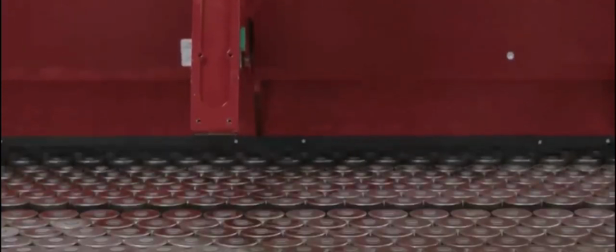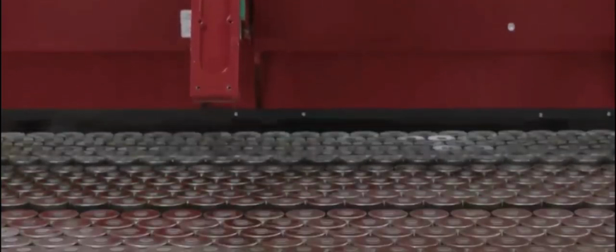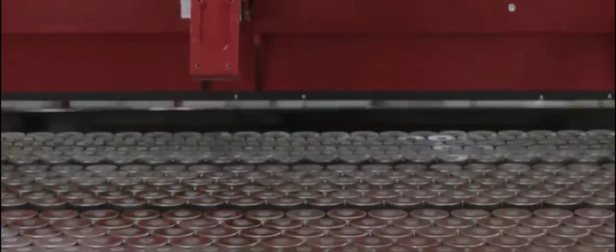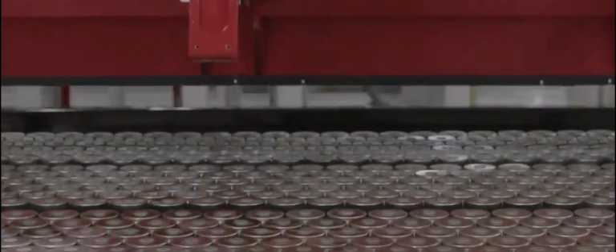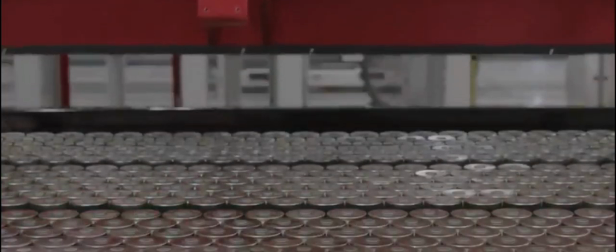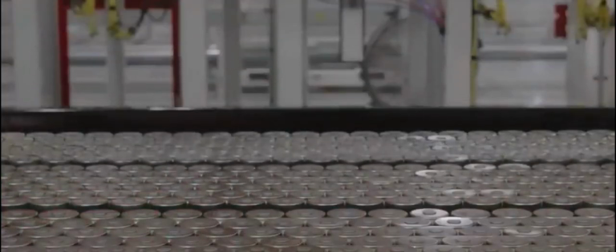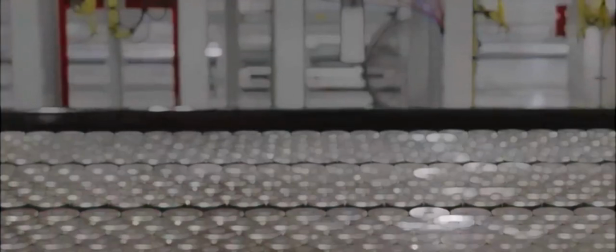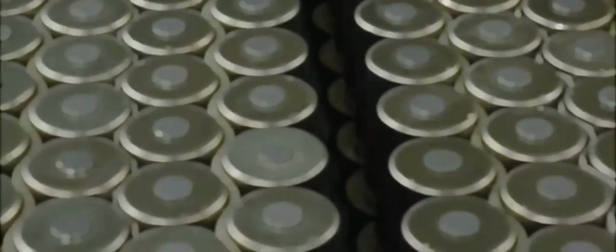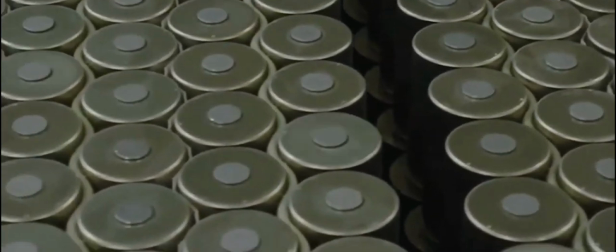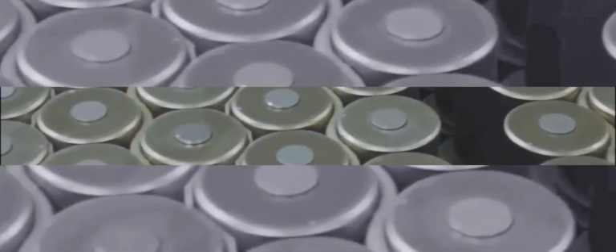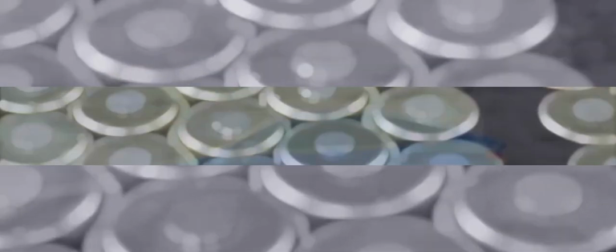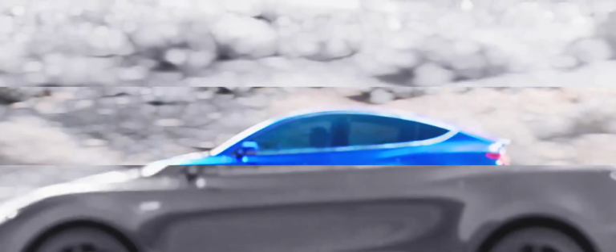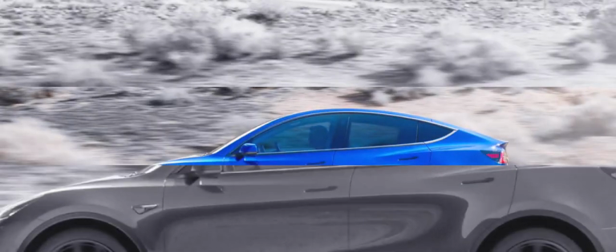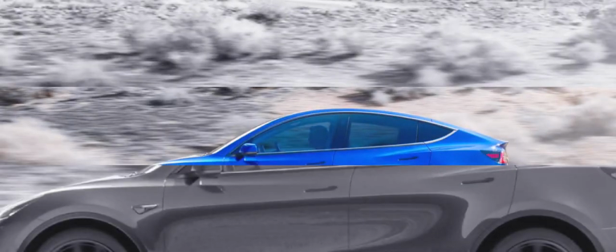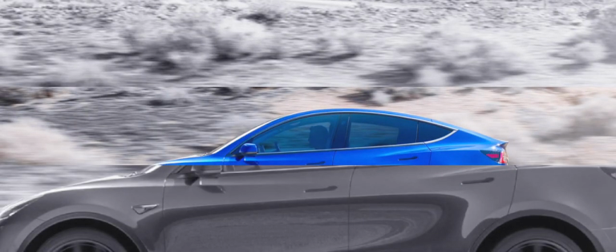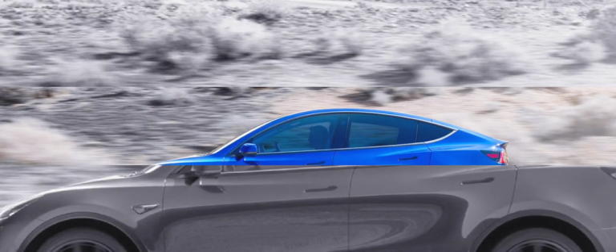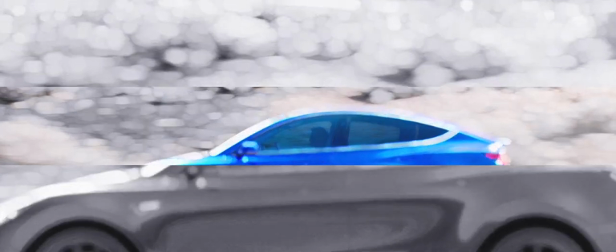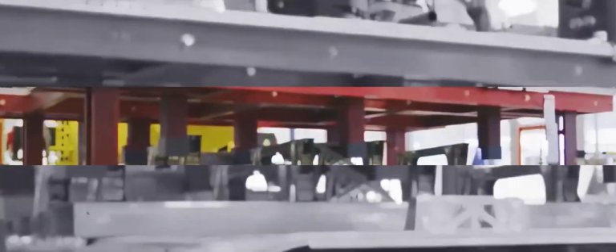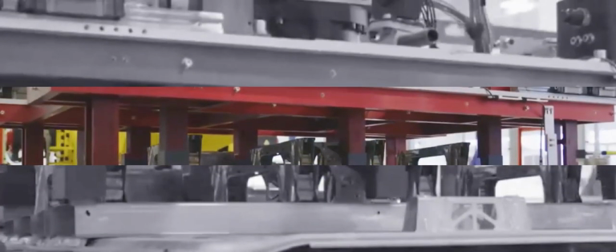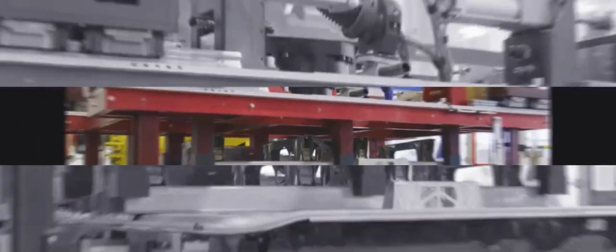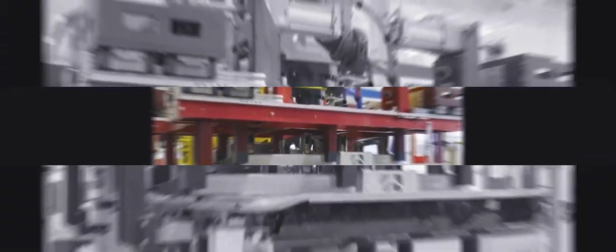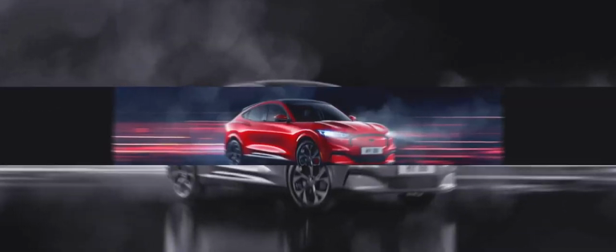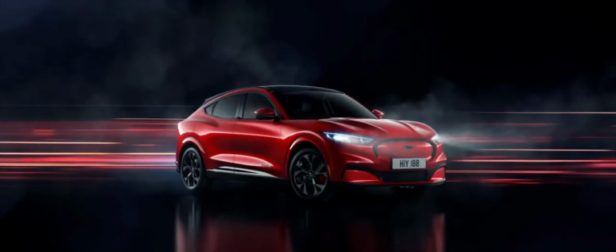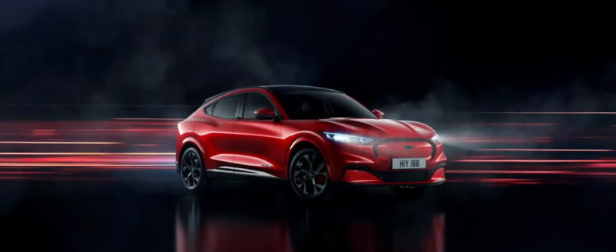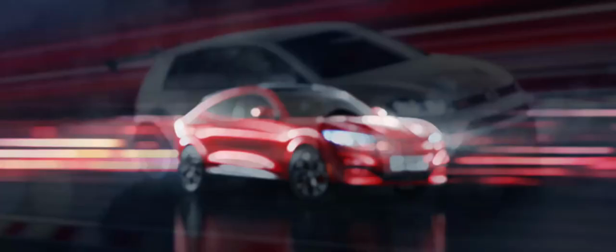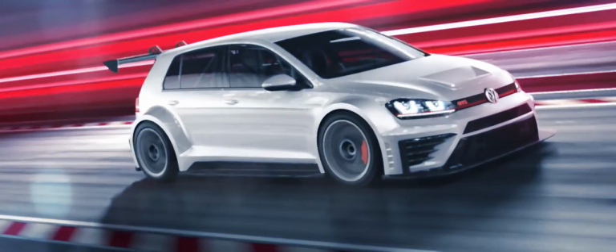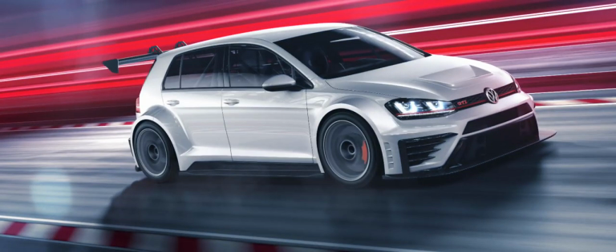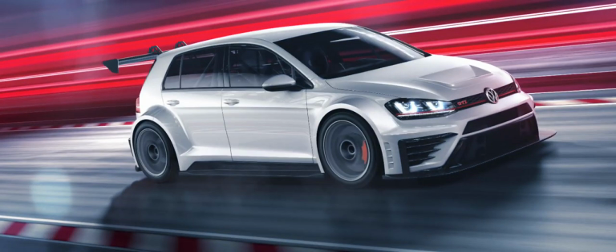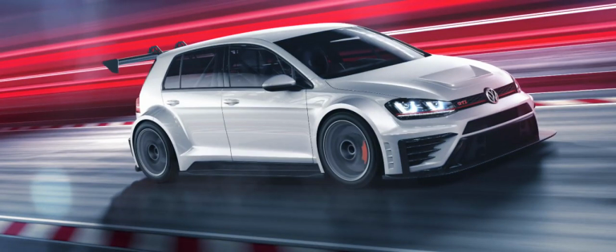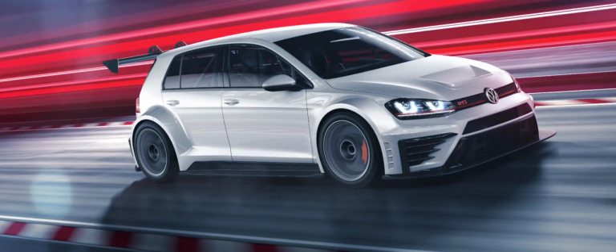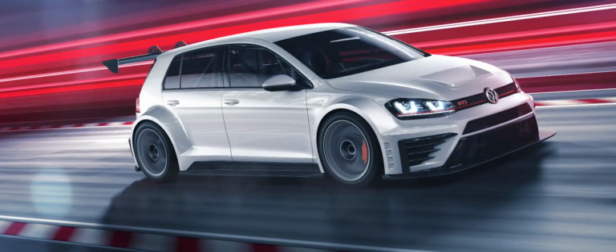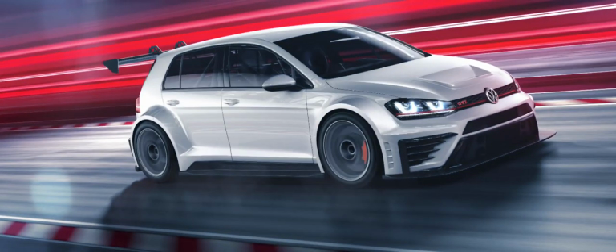though it's still a leader in driving range among rivals such as the Ford Mustang Mach-E and the Volkswagen ID.4.